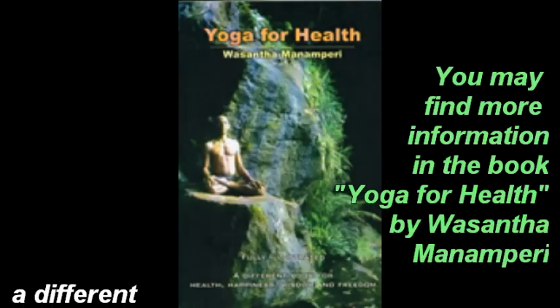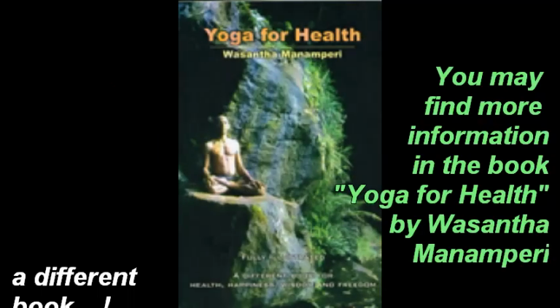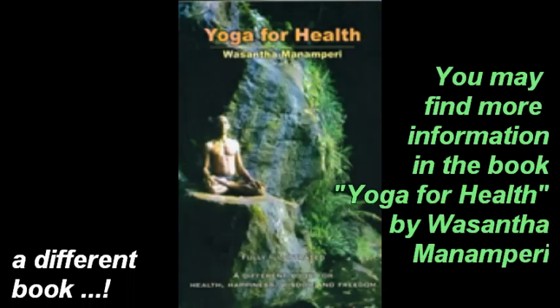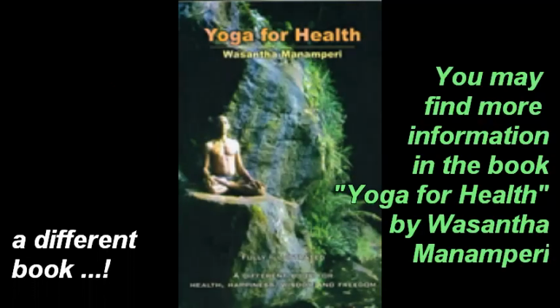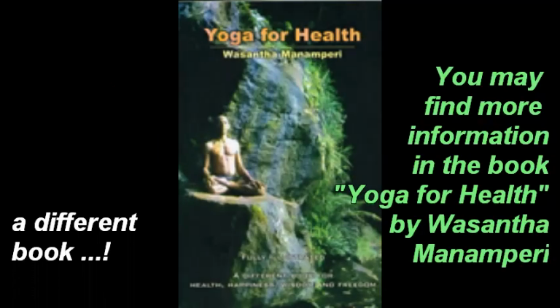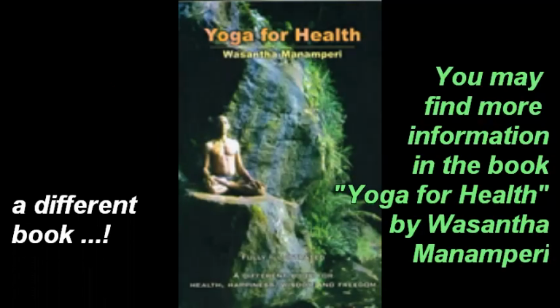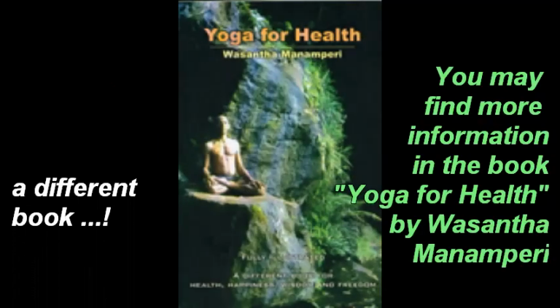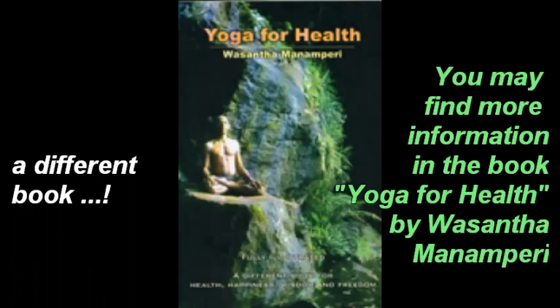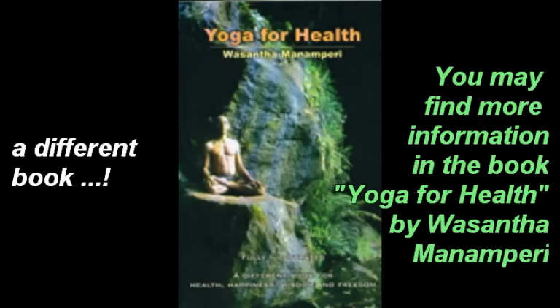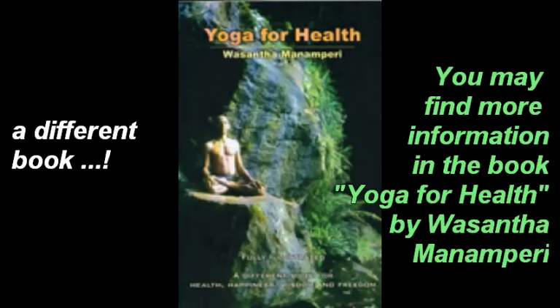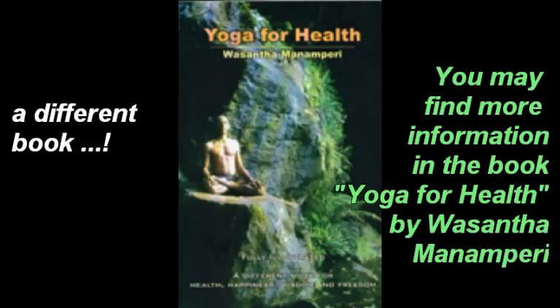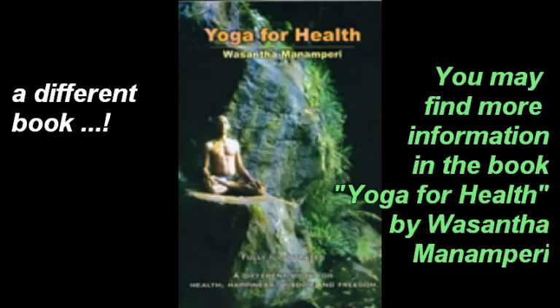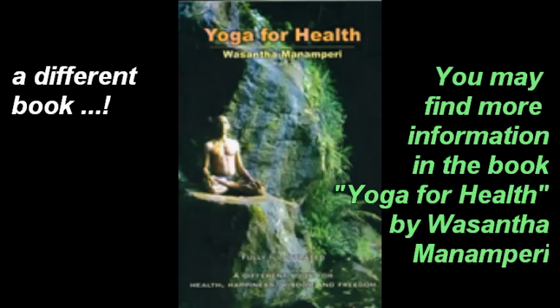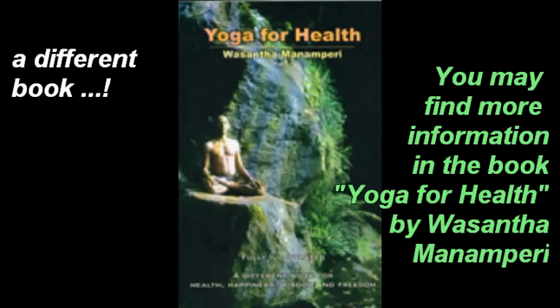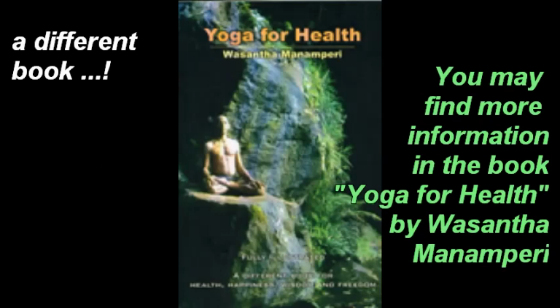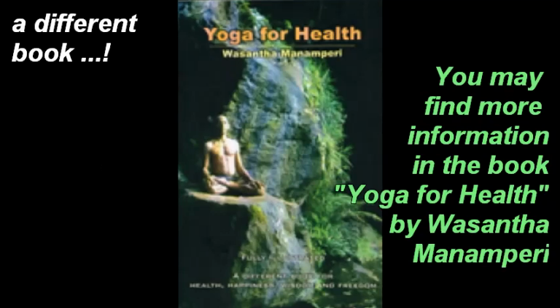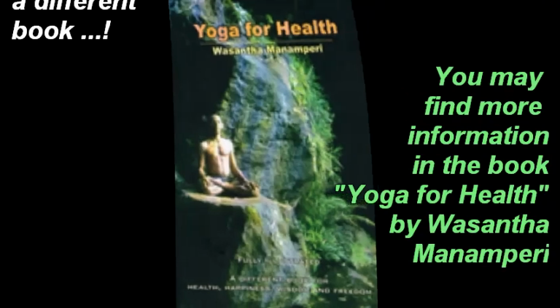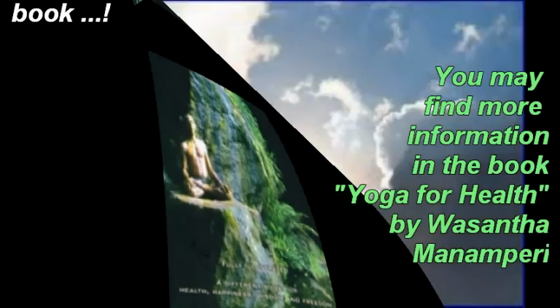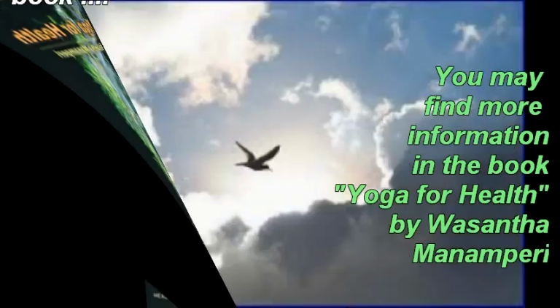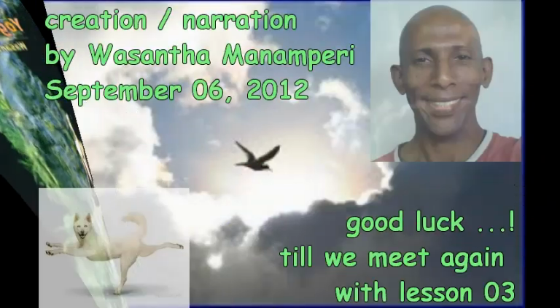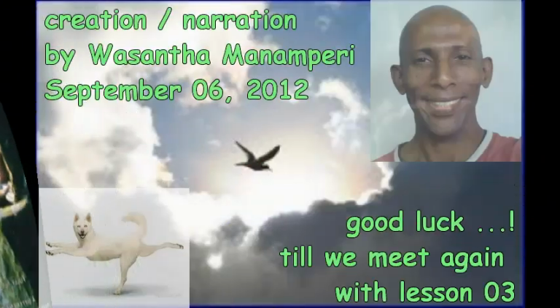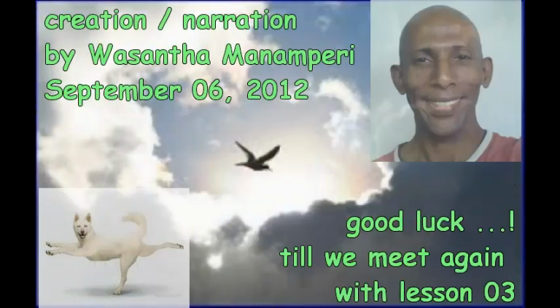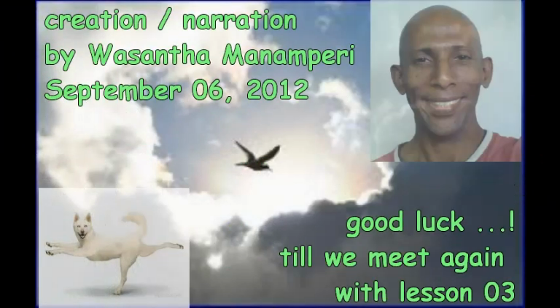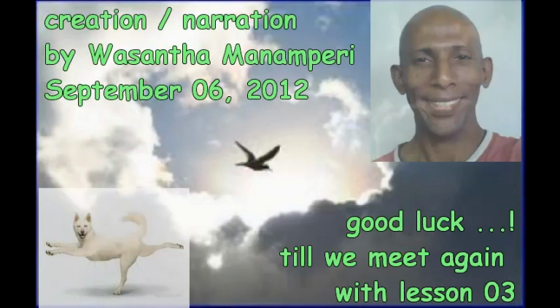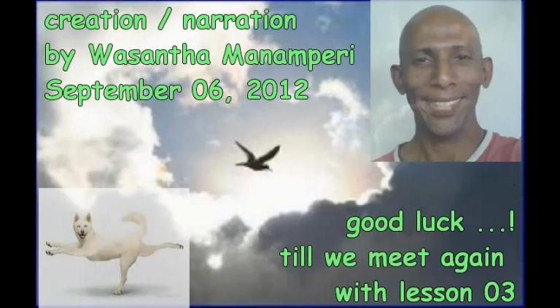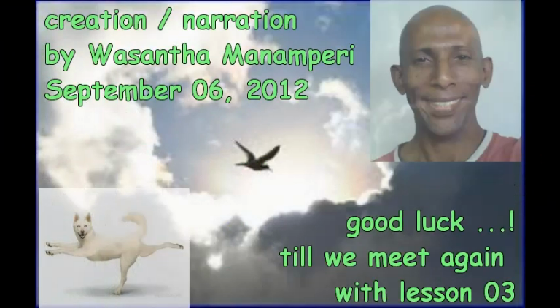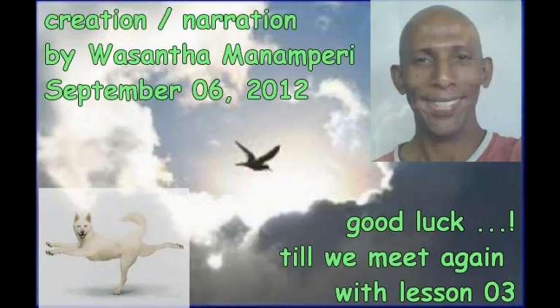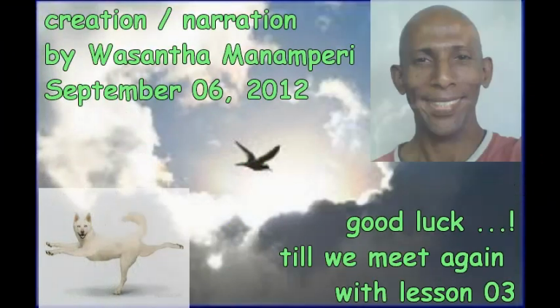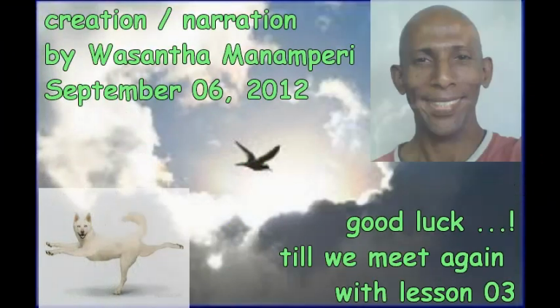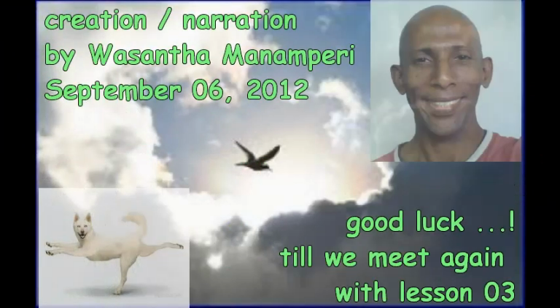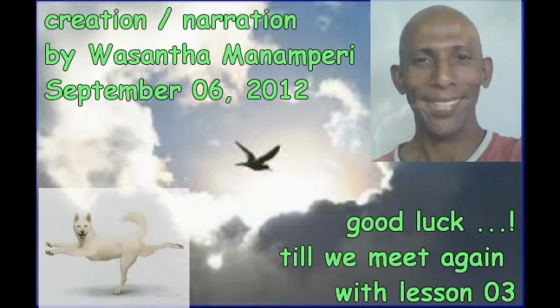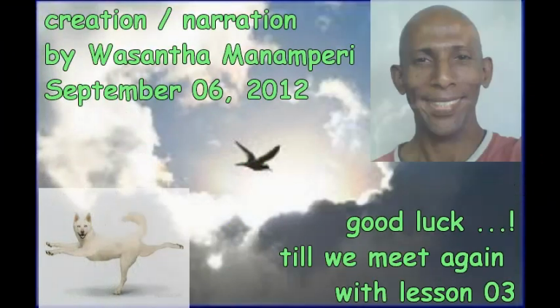You may find more information in the book Yoga for Health. Good luck till we meet again with Lesson 3.